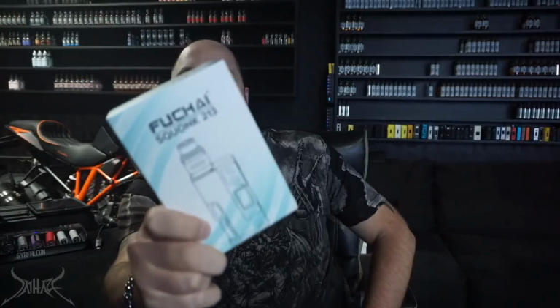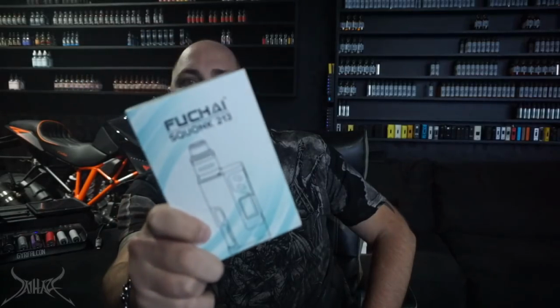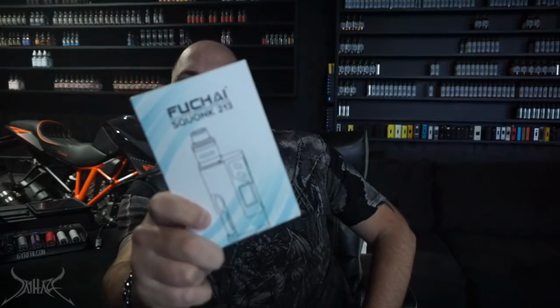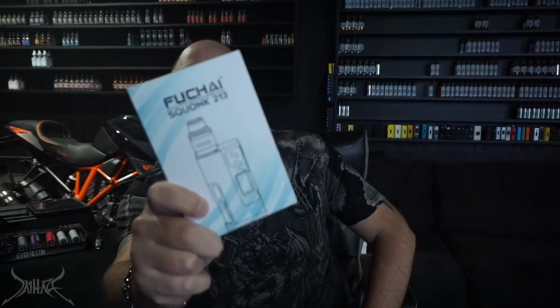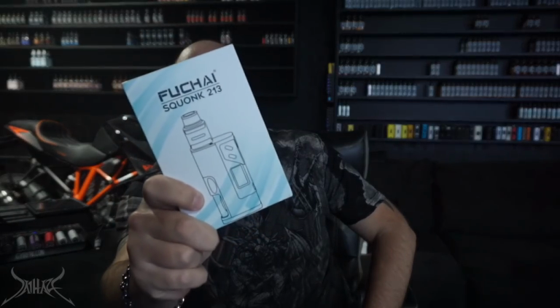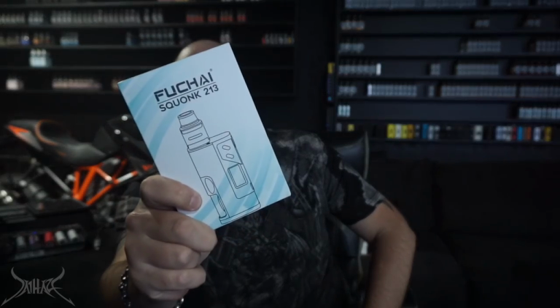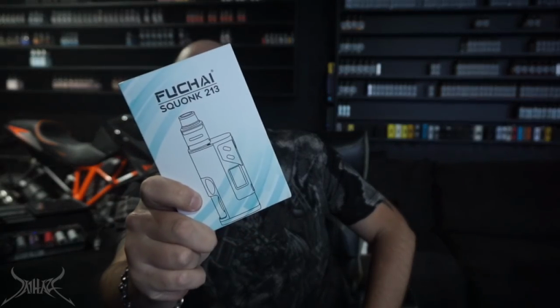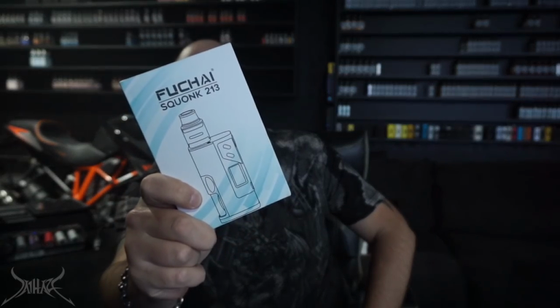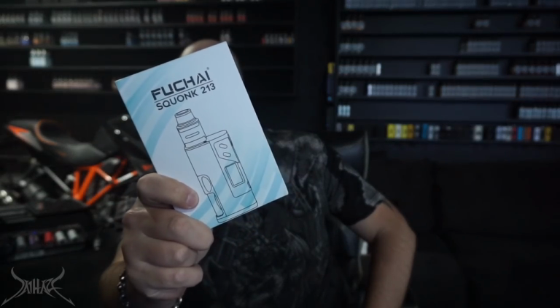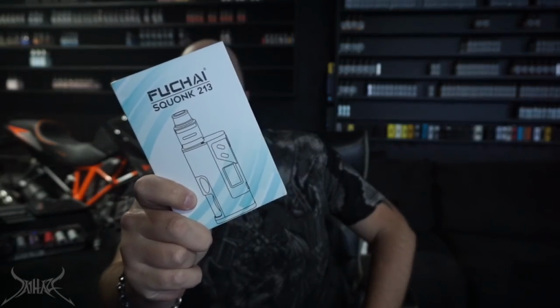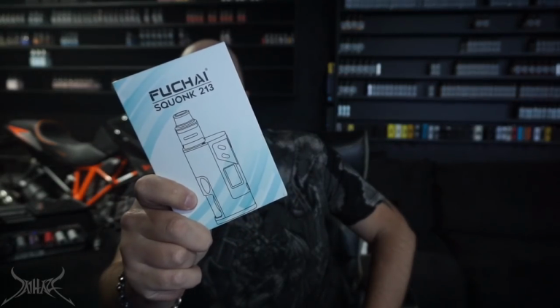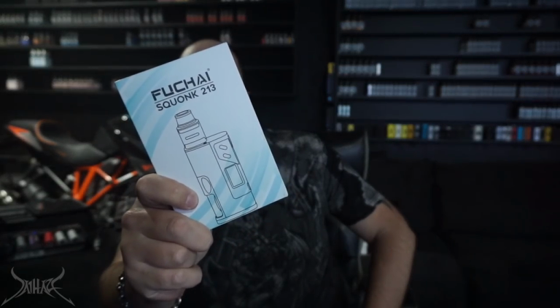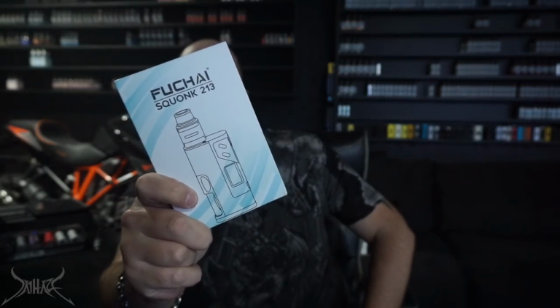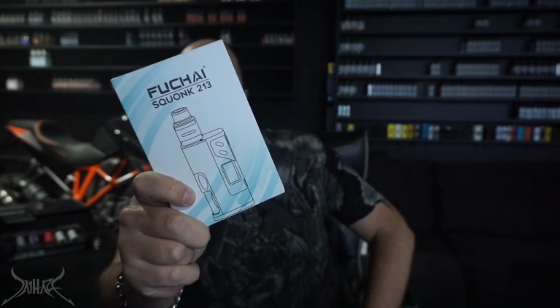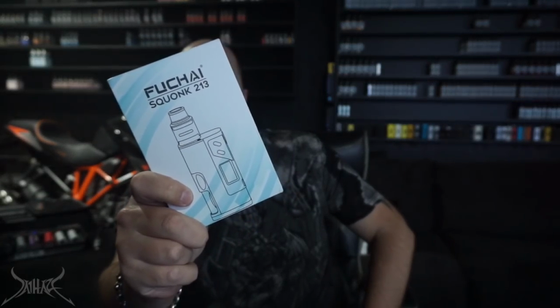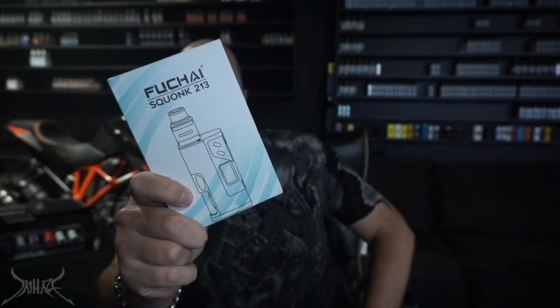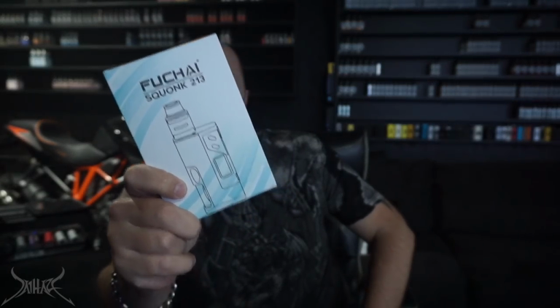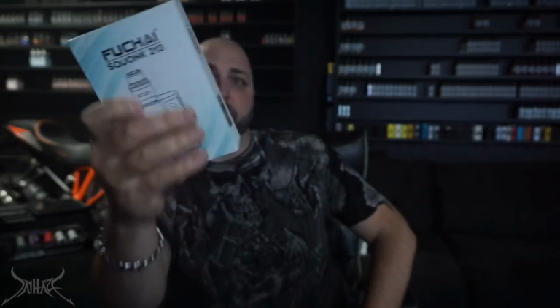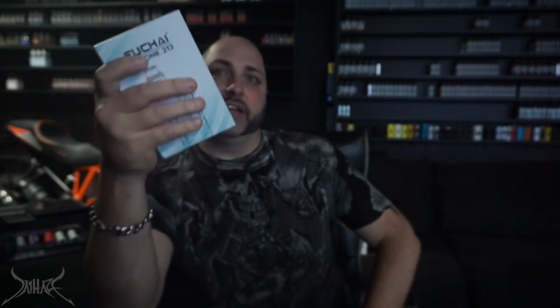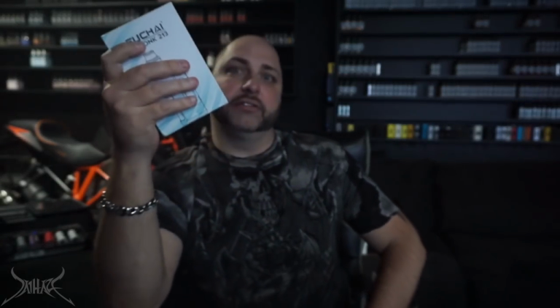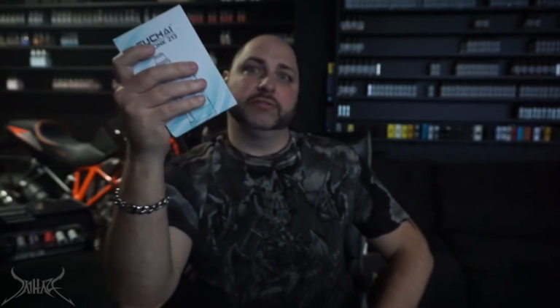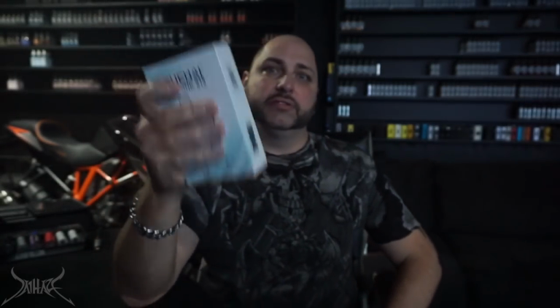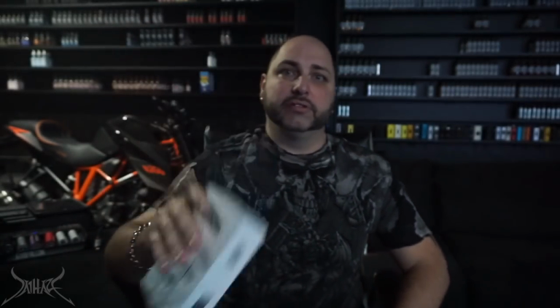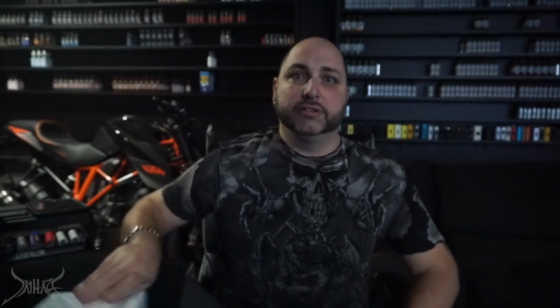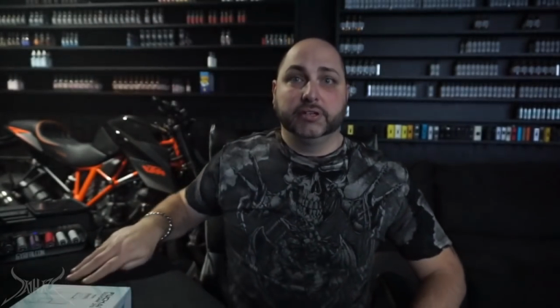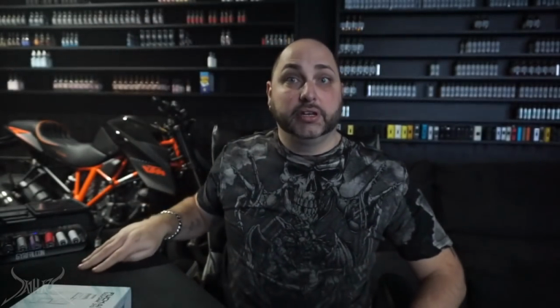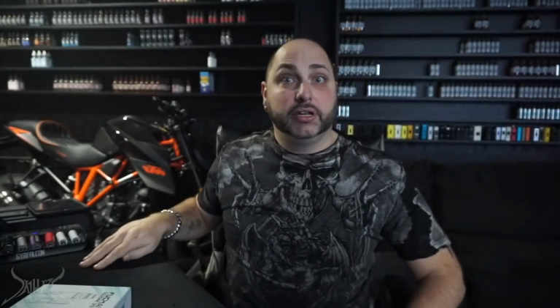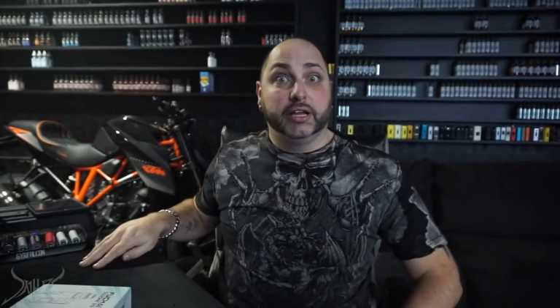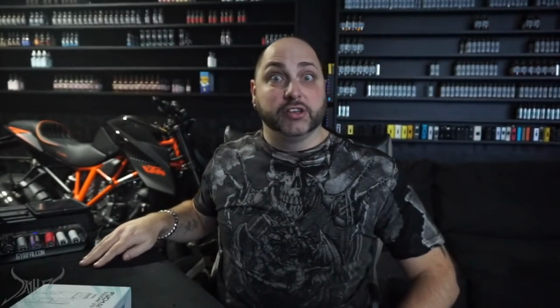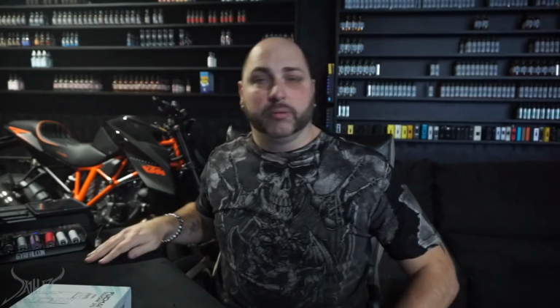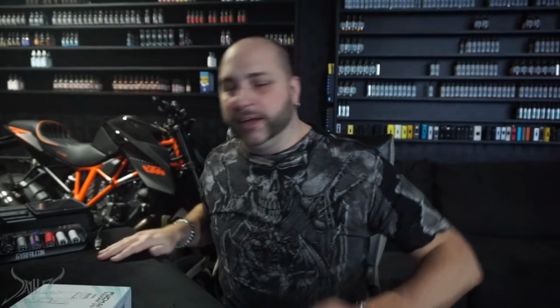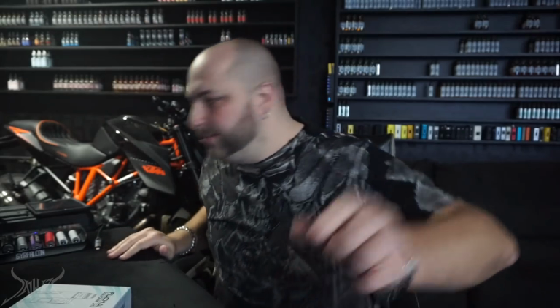Fucha Squonk 213 — let's bring it down and talk about it.